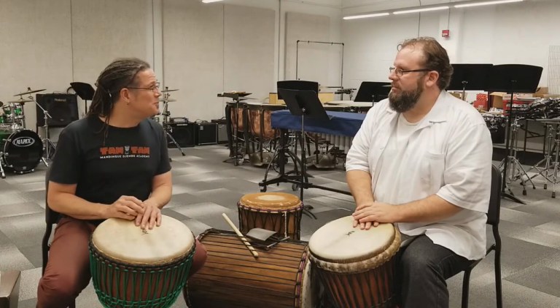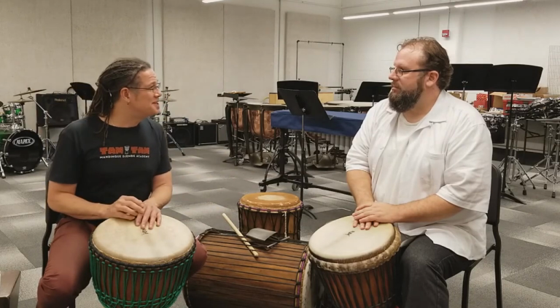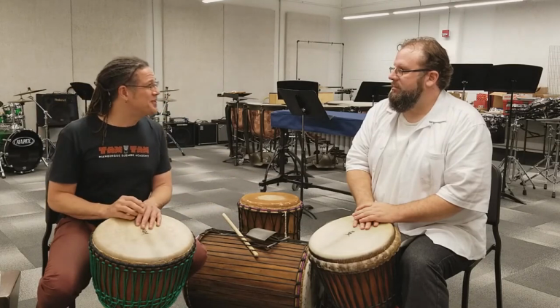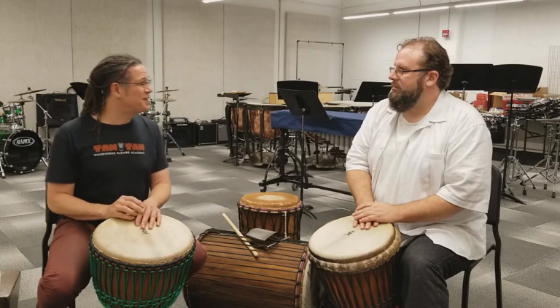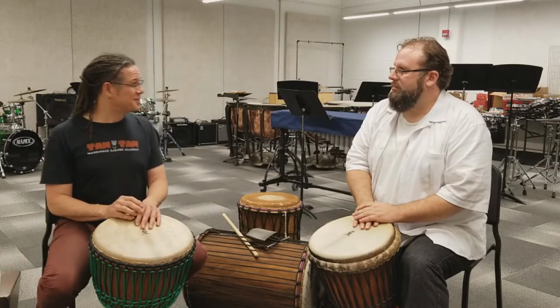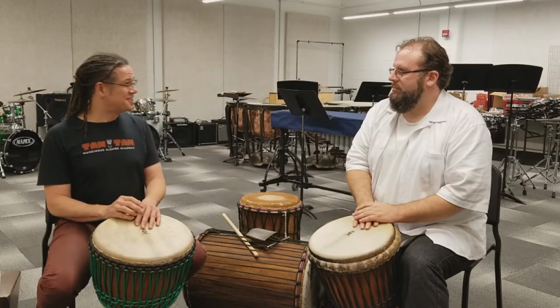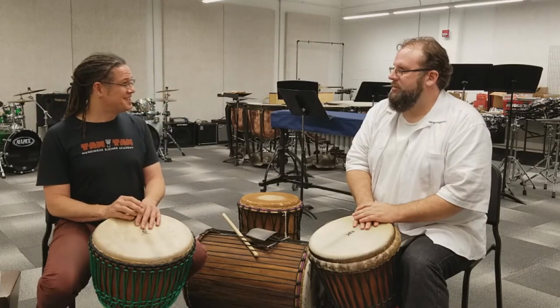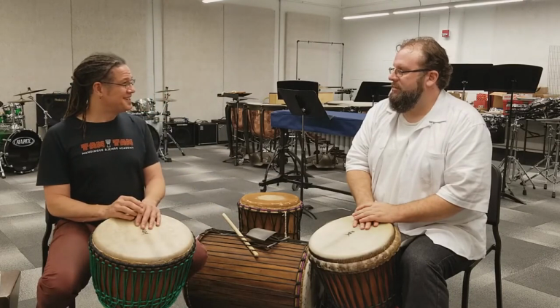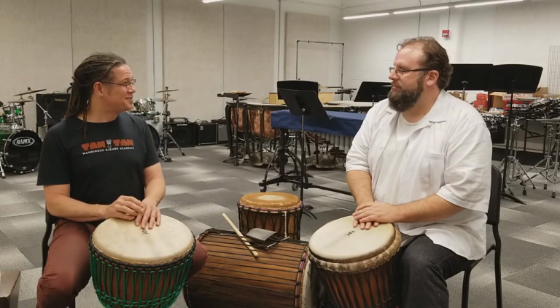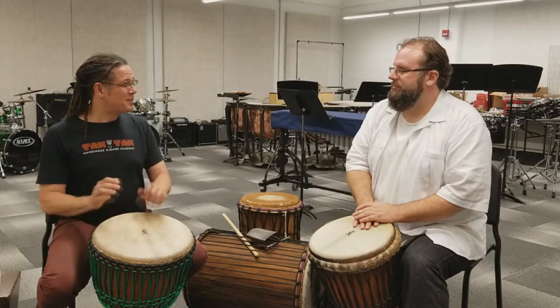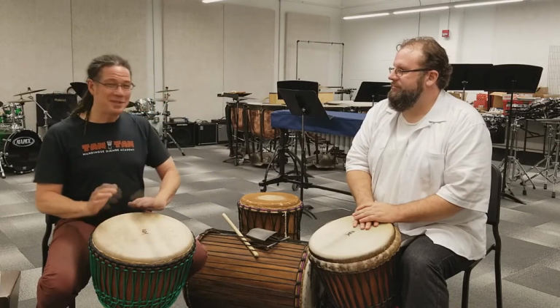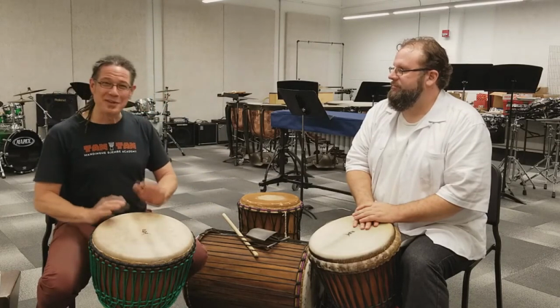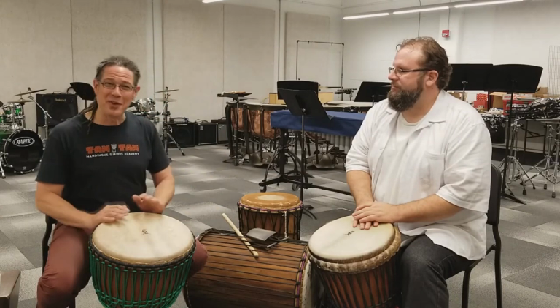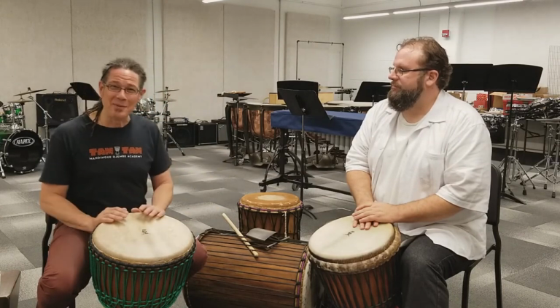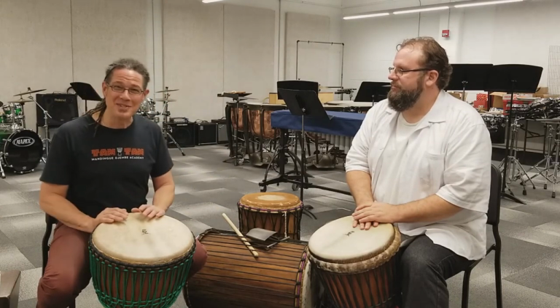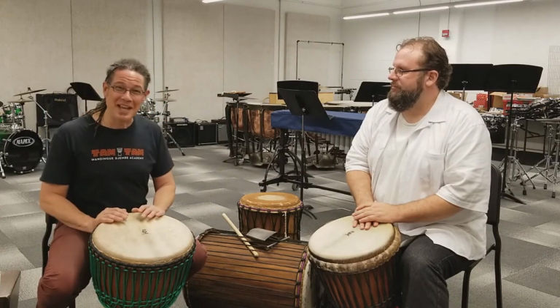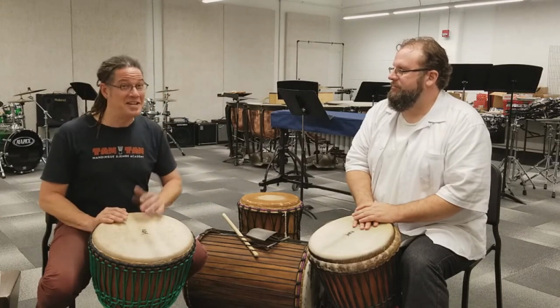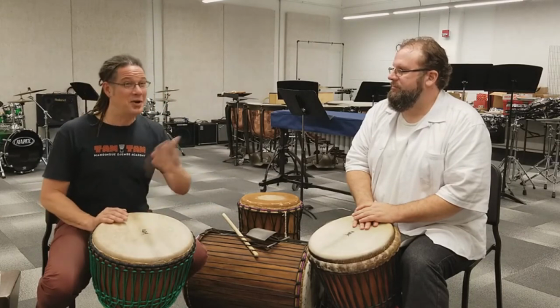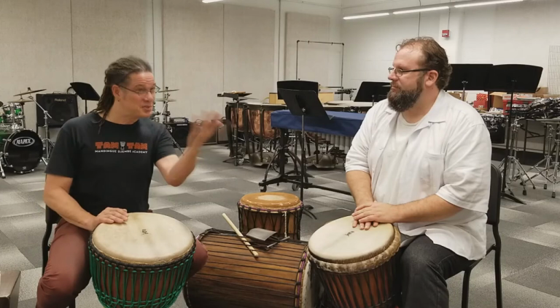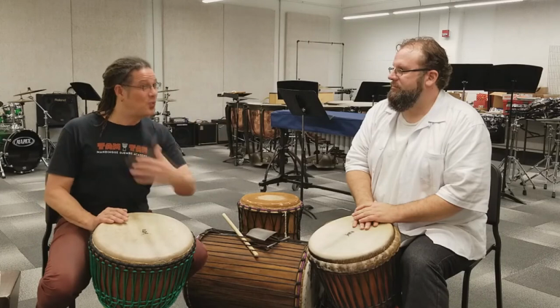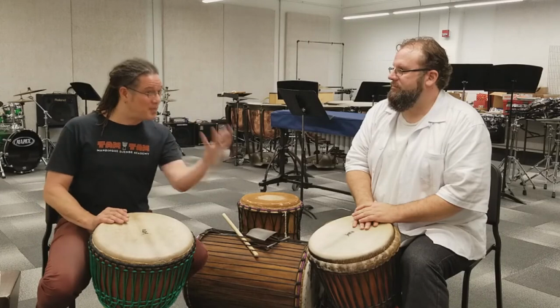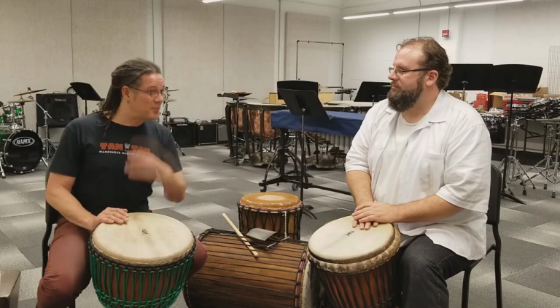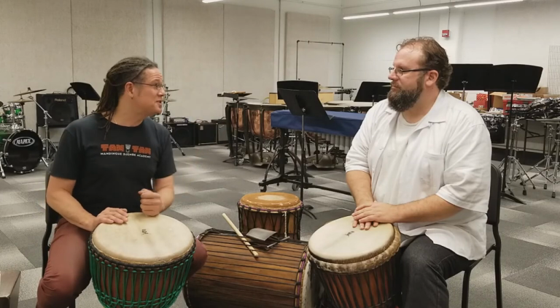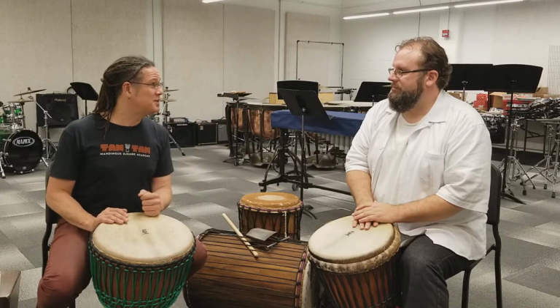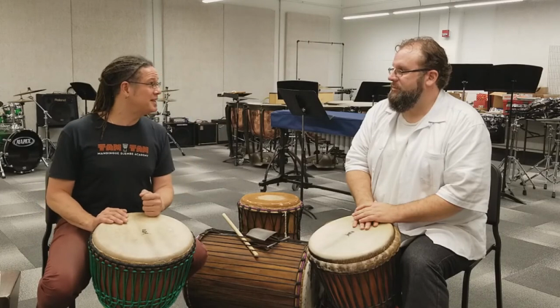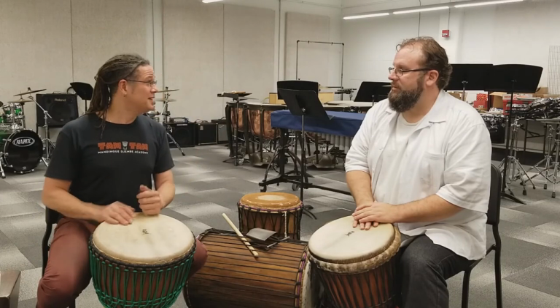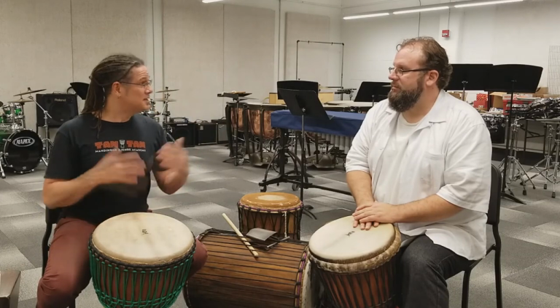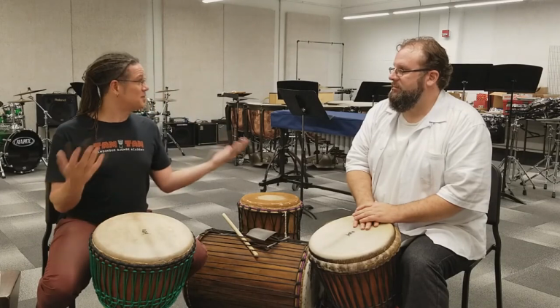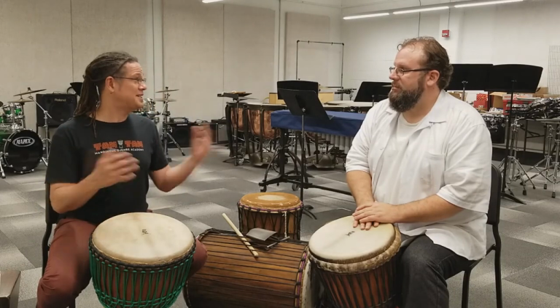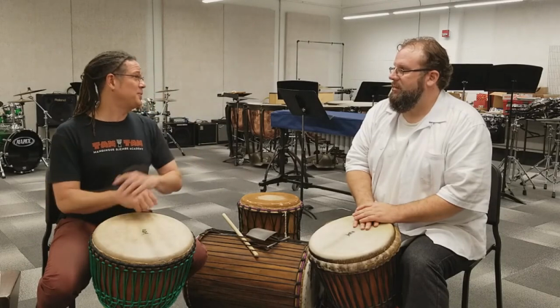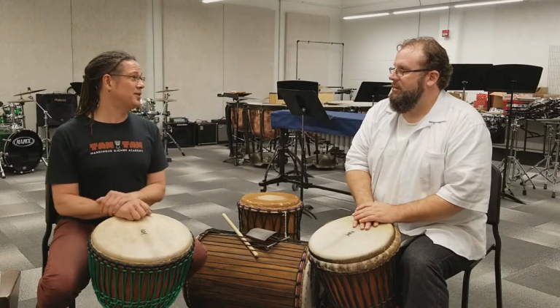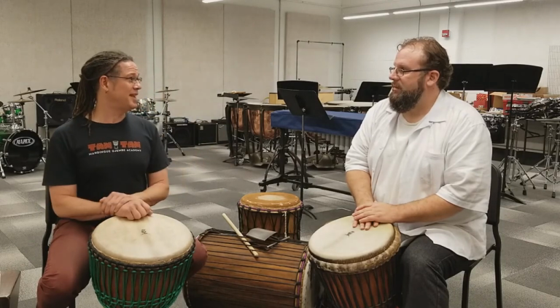We learn from Mamadi Keita, who was in the fields drumming to the farmers and knows what they were doing. So that's how we learn that — you go to the source.